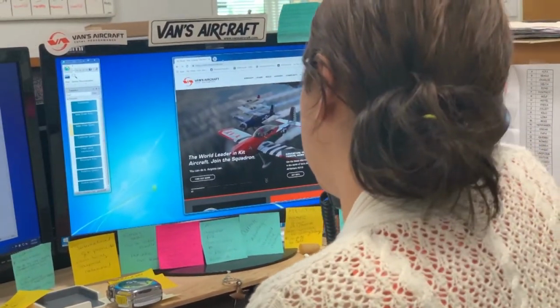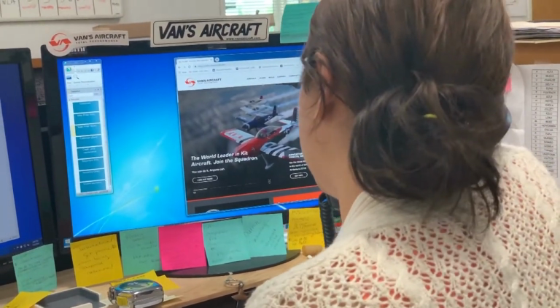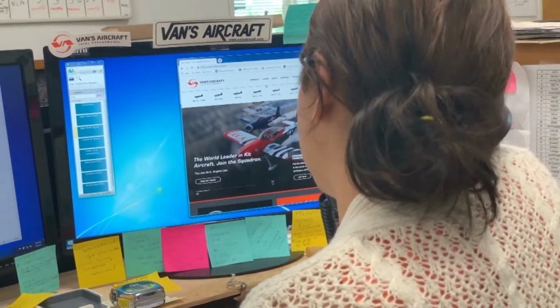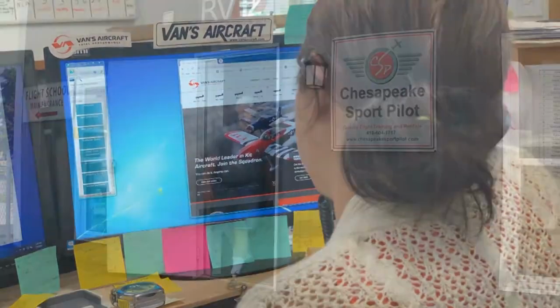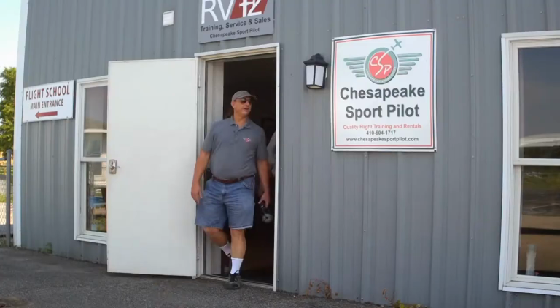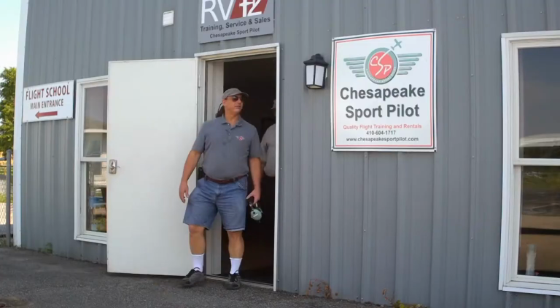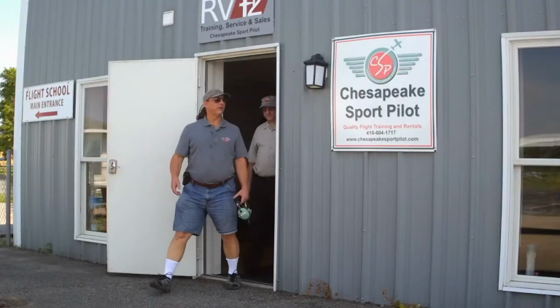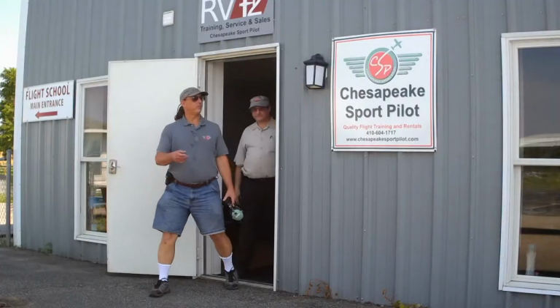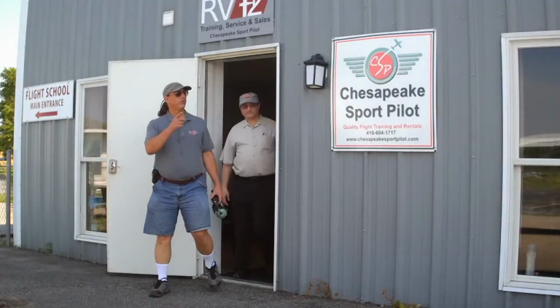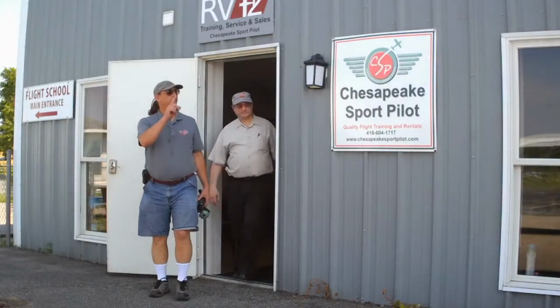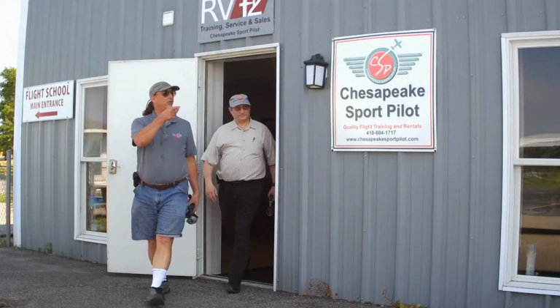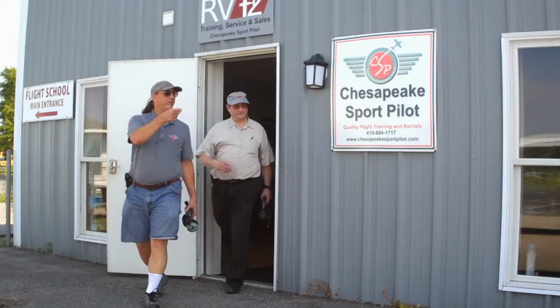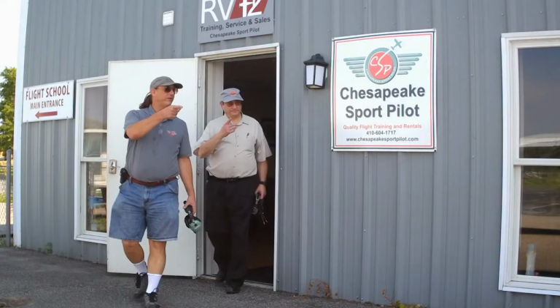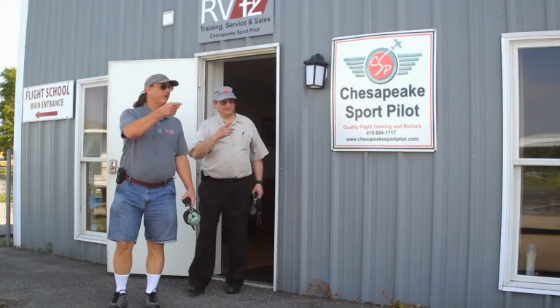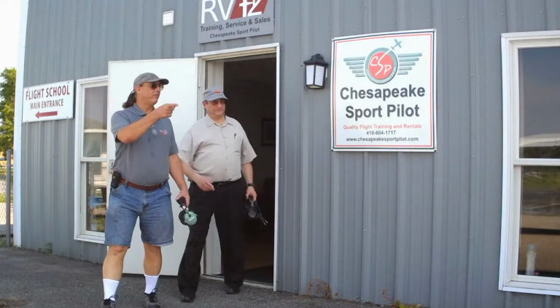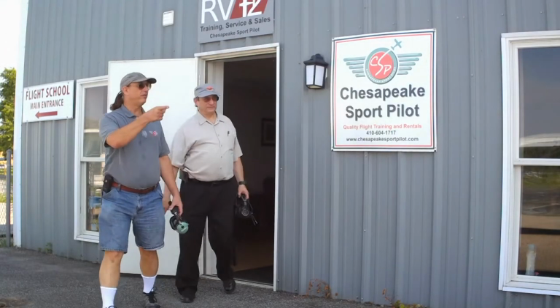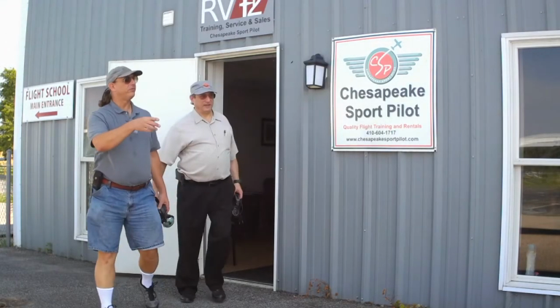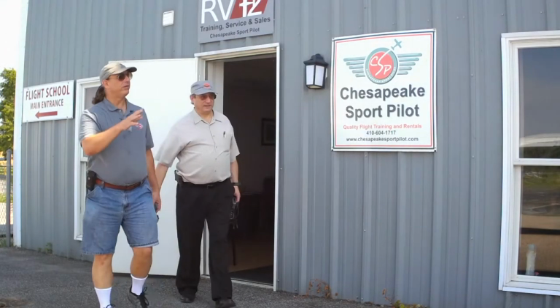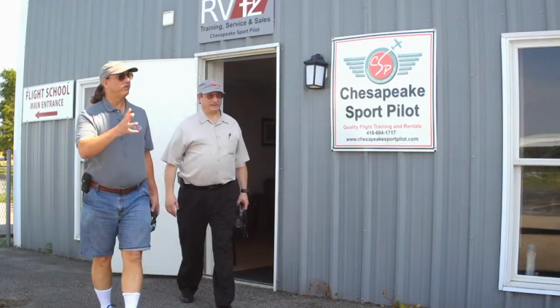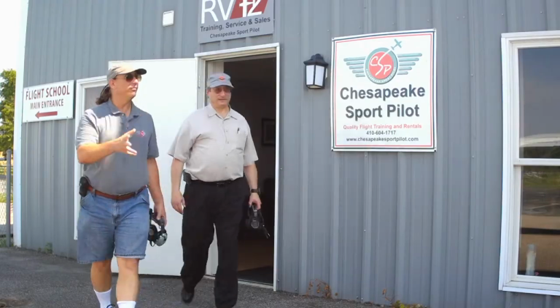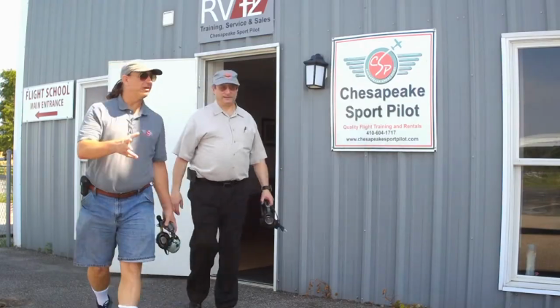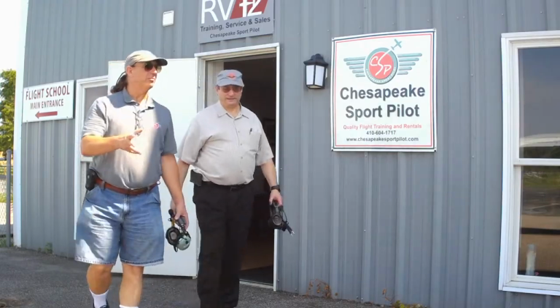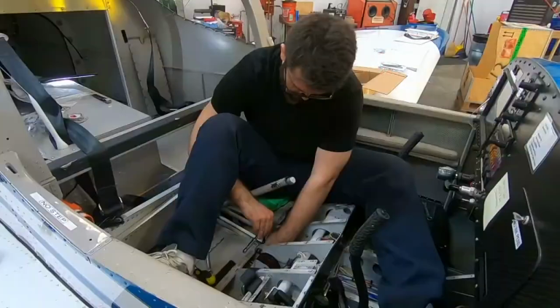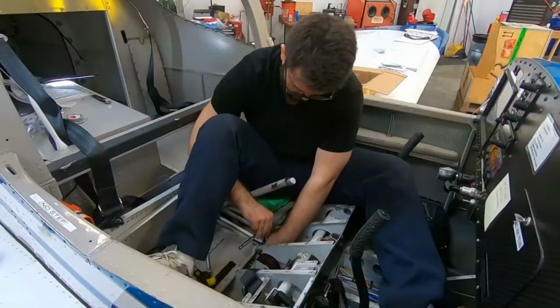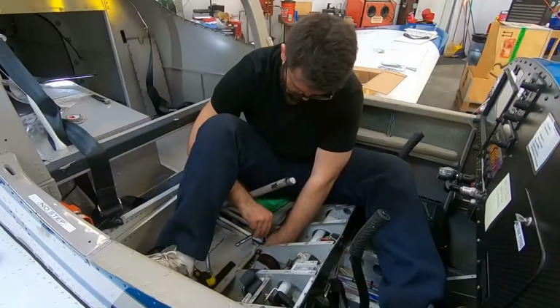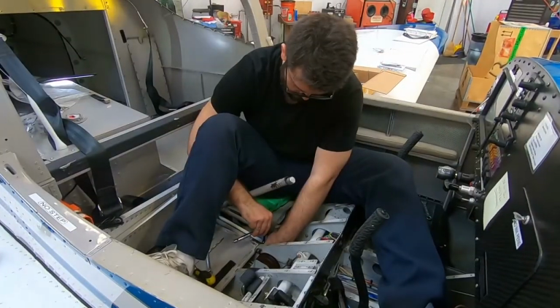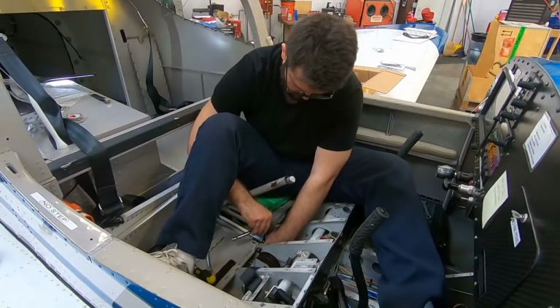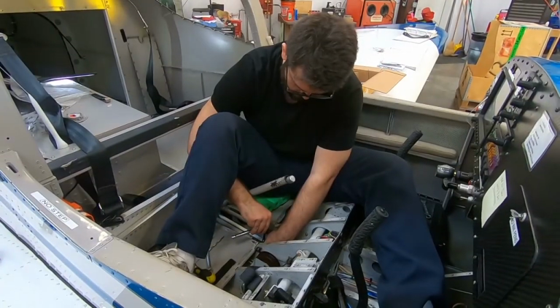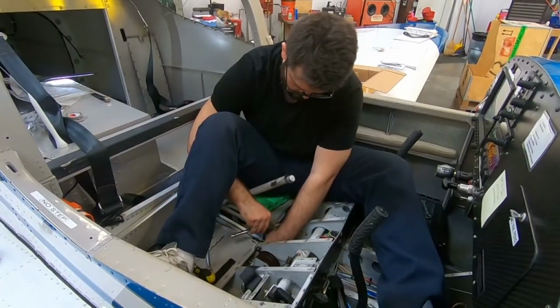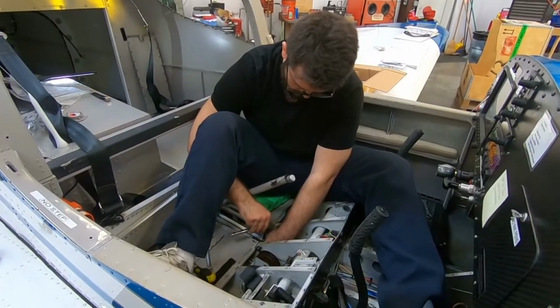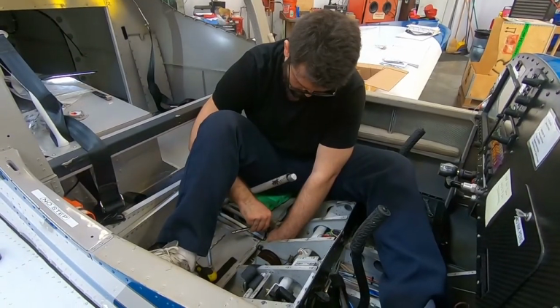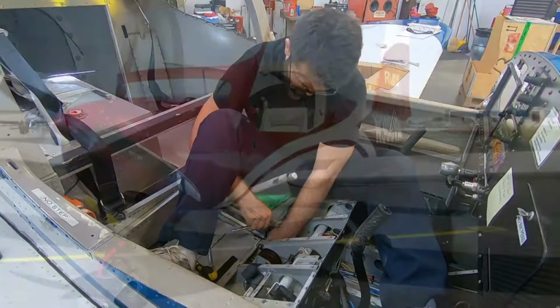Chesapeake Sport Palette is proud to be offering training, rental, and maintenance of the Vans RV-12.